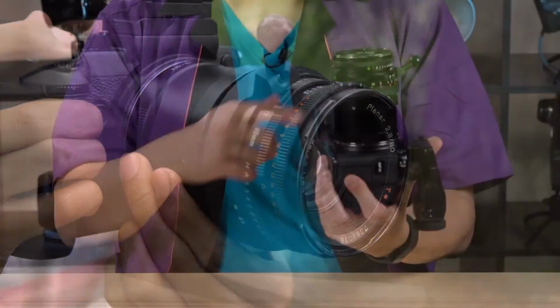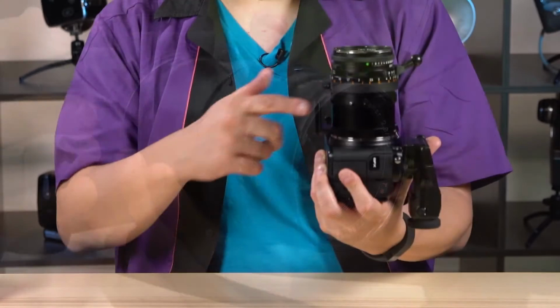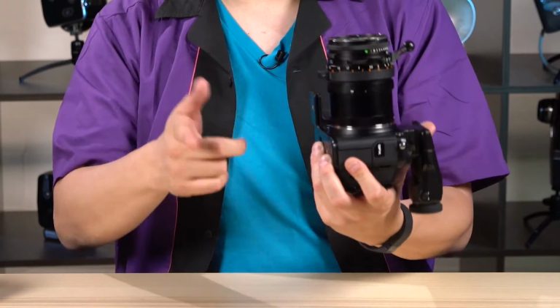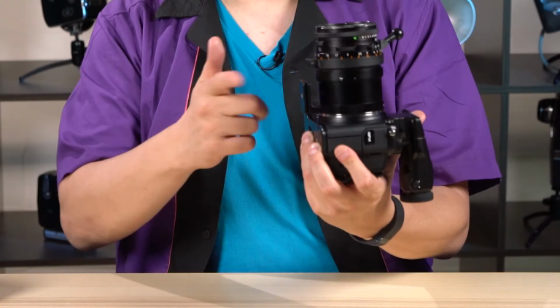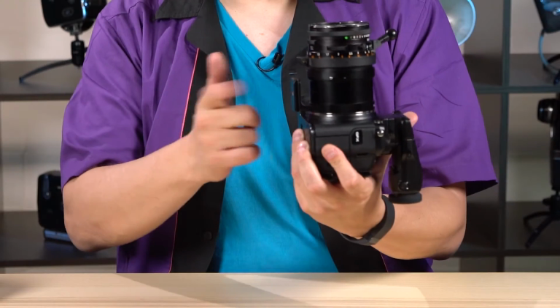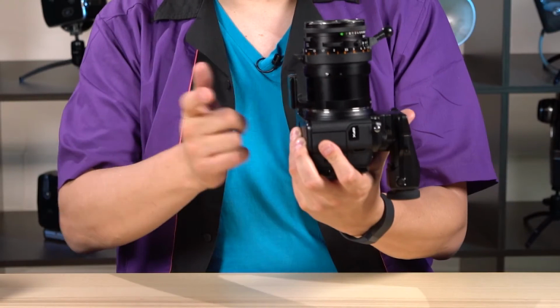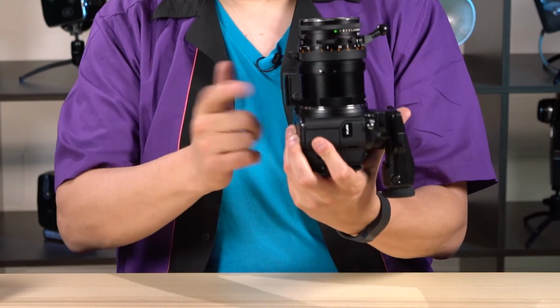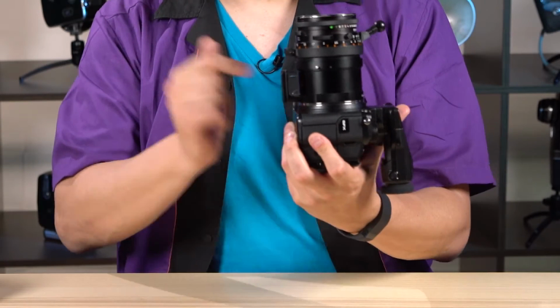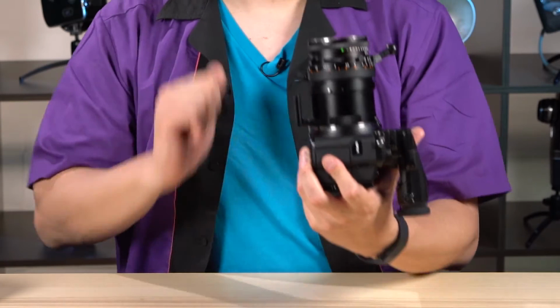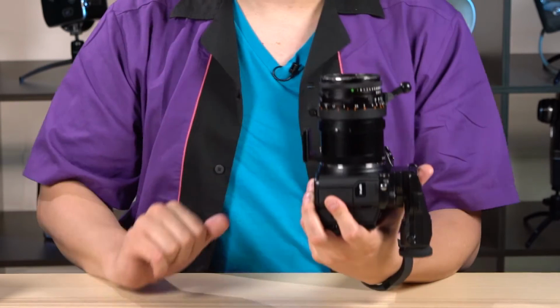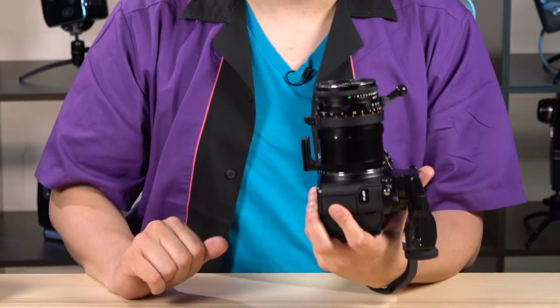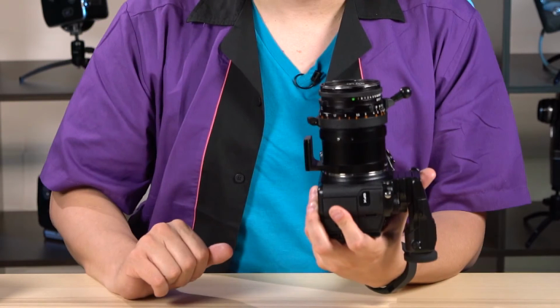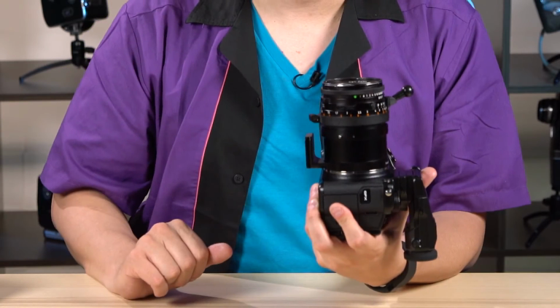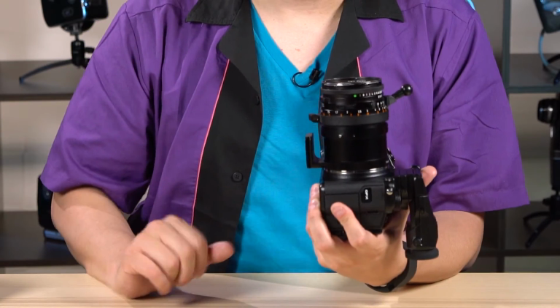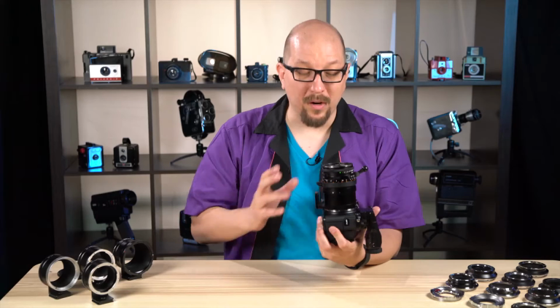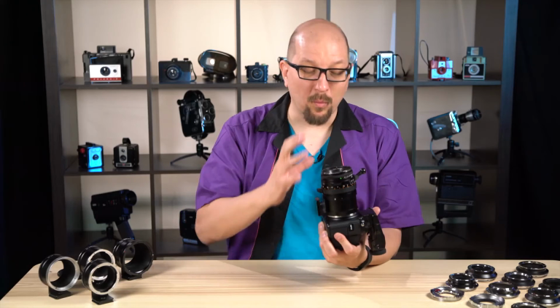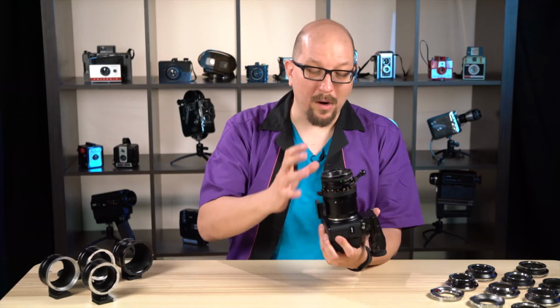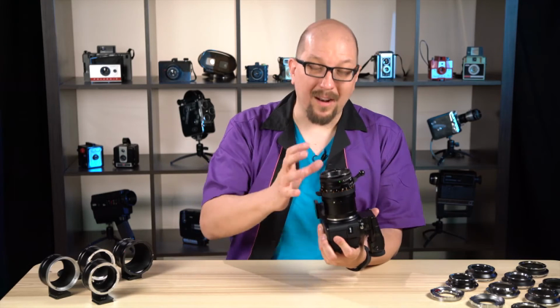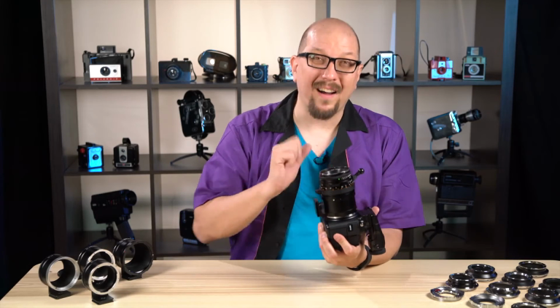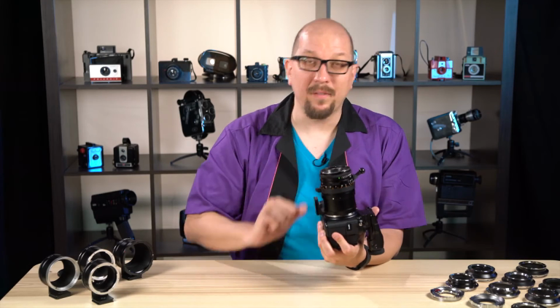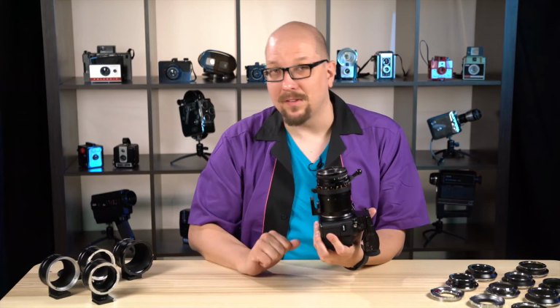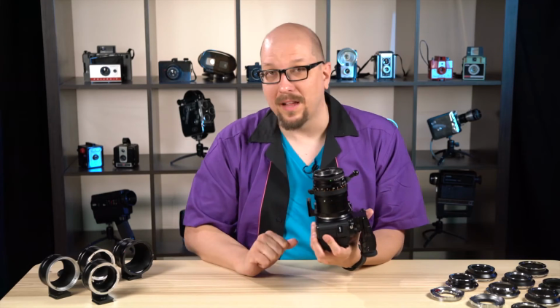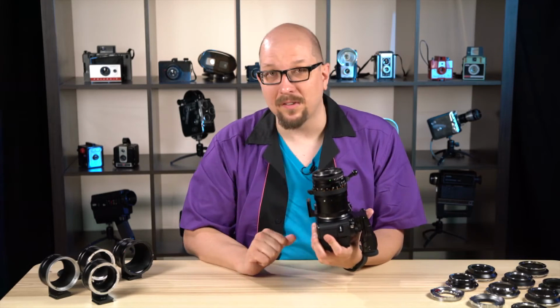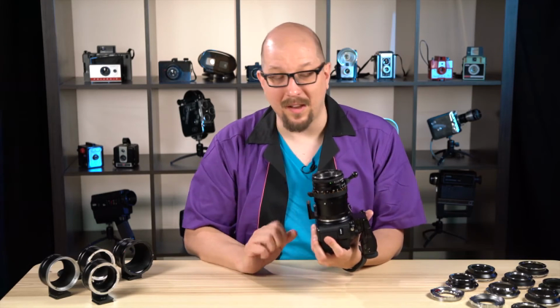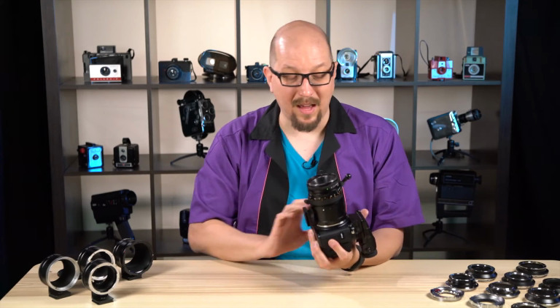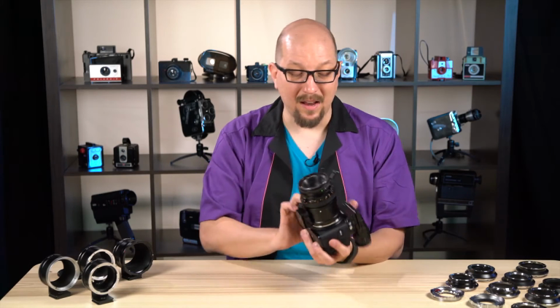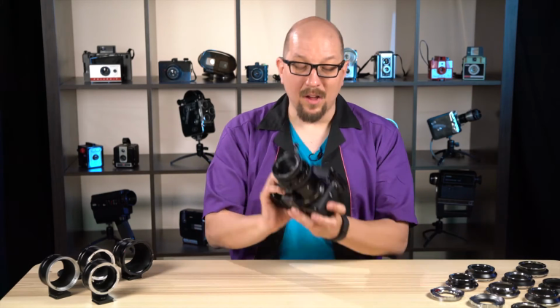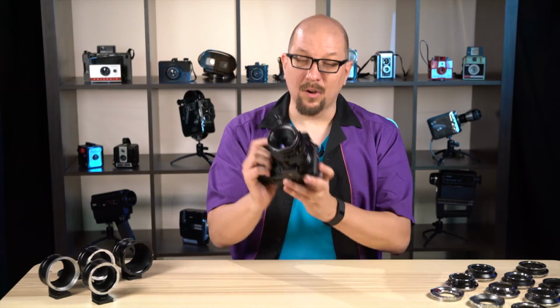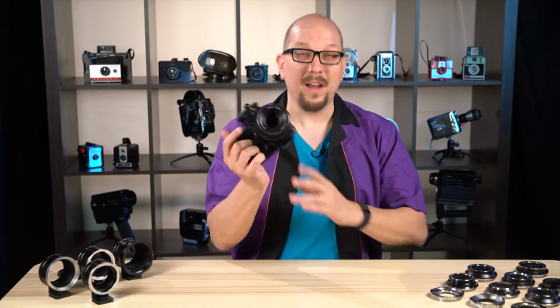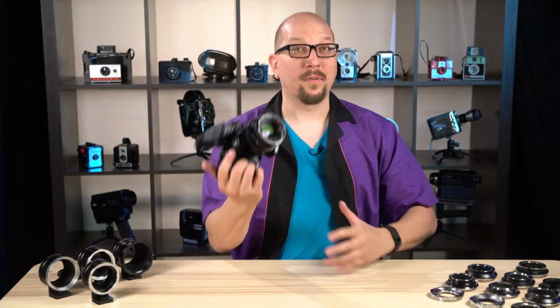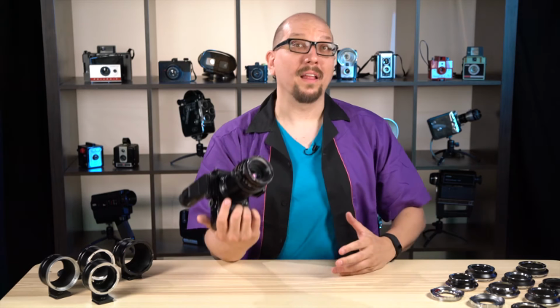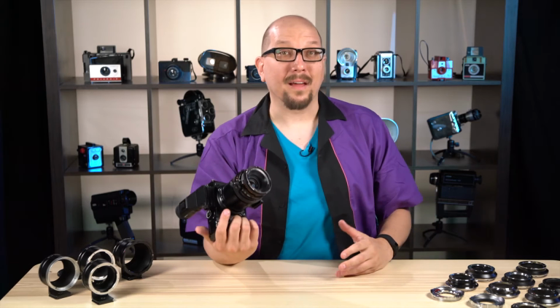And the adapter even has a tripod foot to boot, so don't even worry about how heavy these lenses tend to get — you're ready for anything.